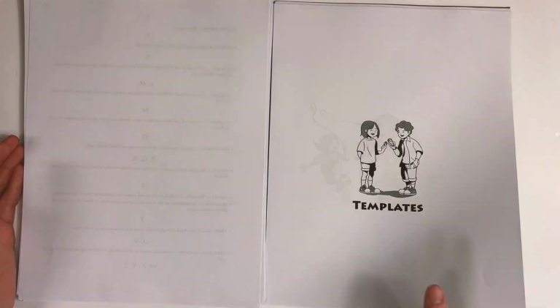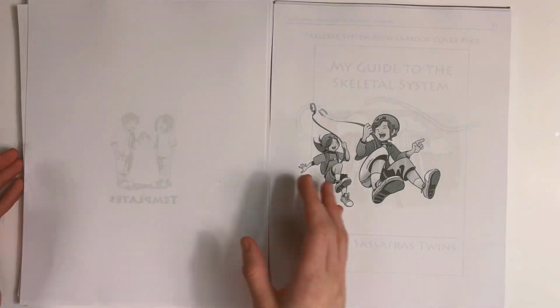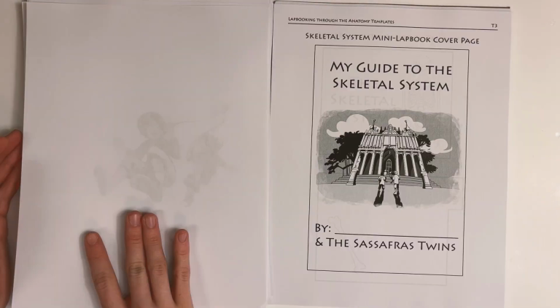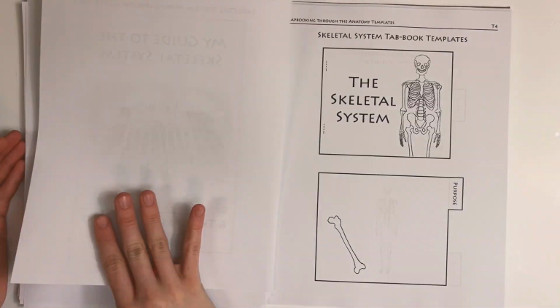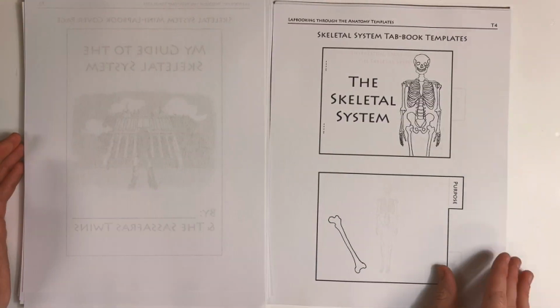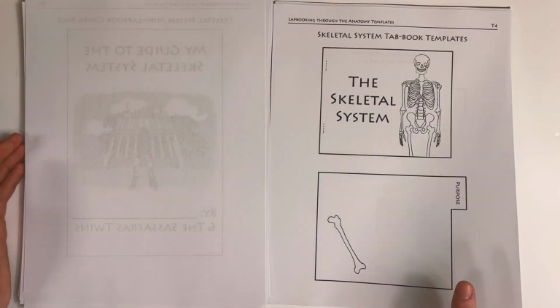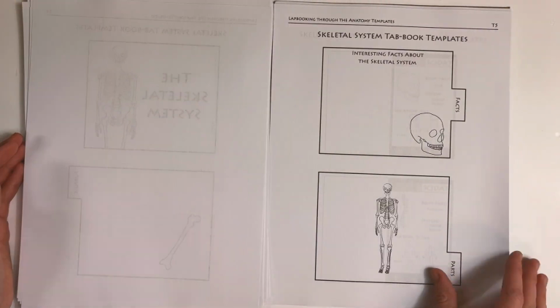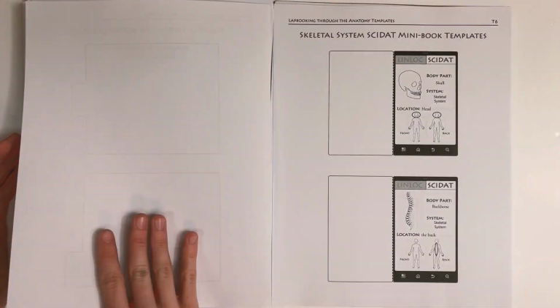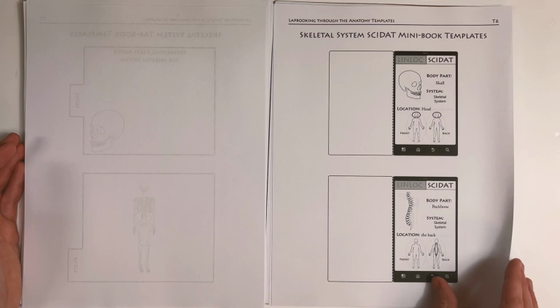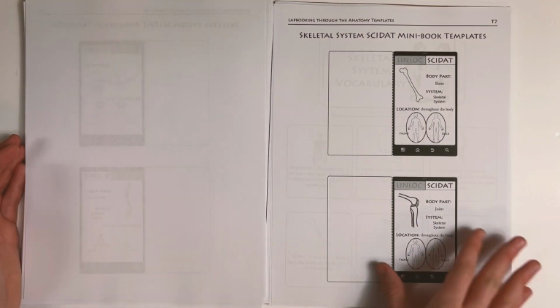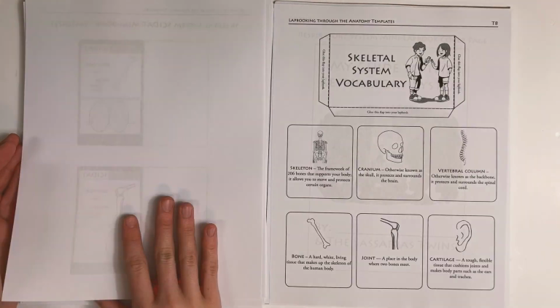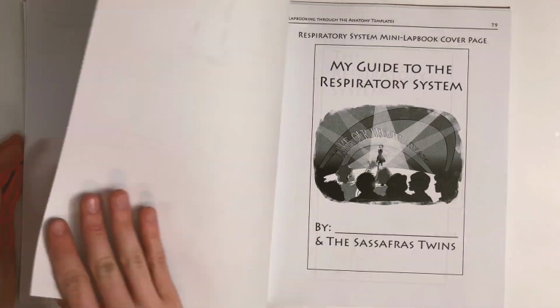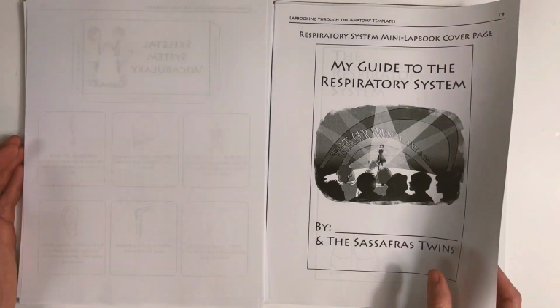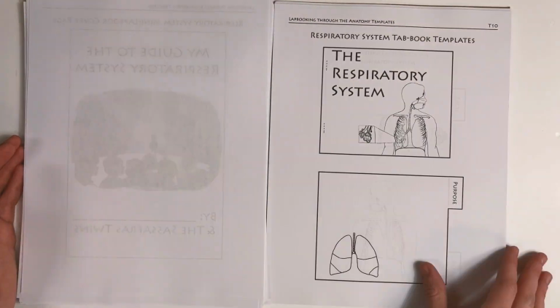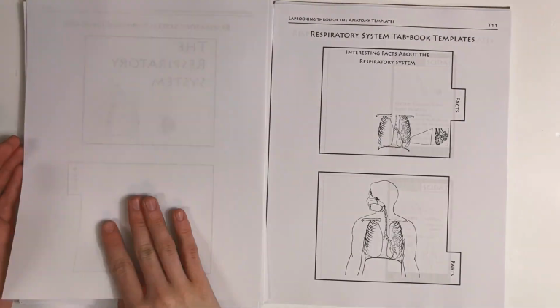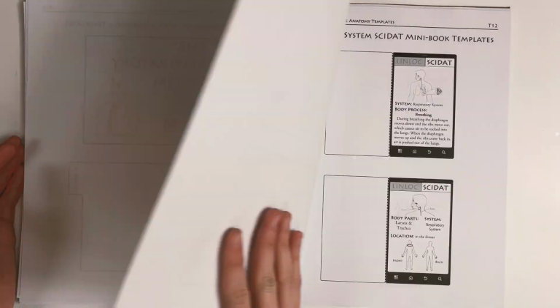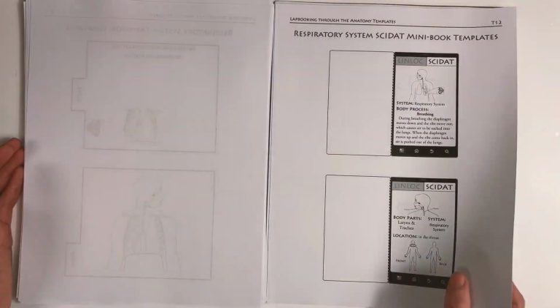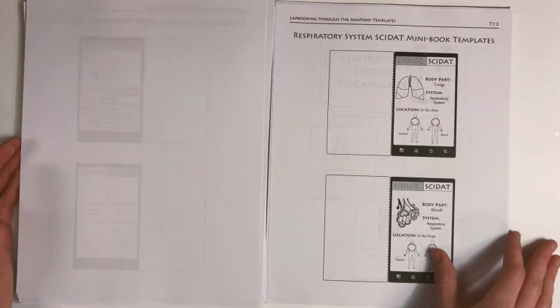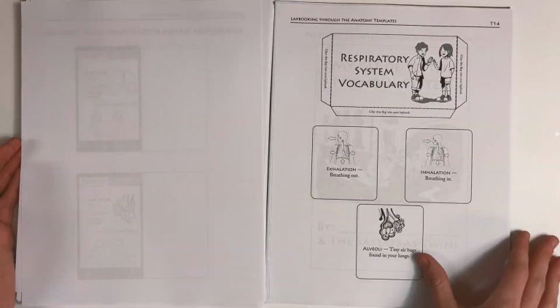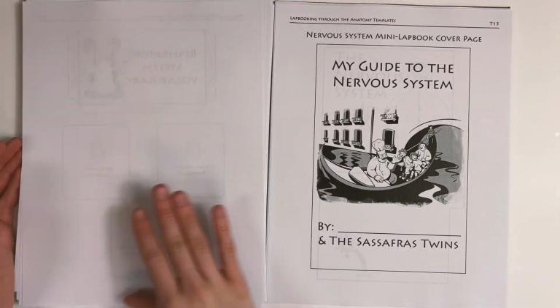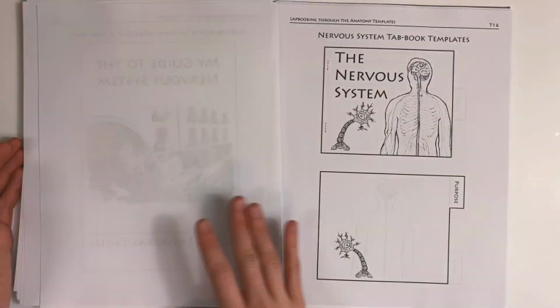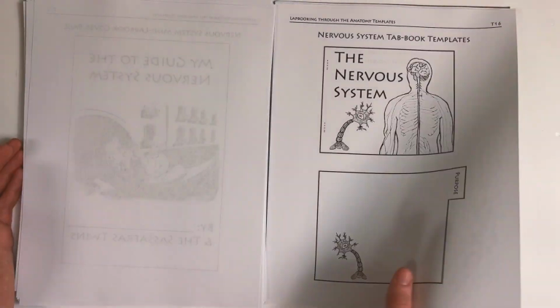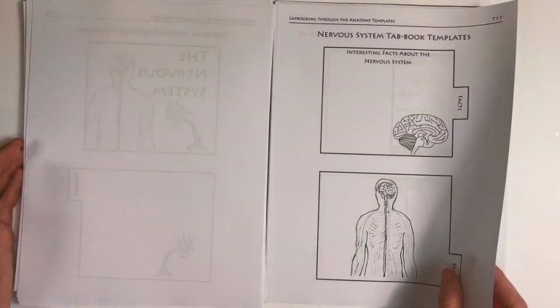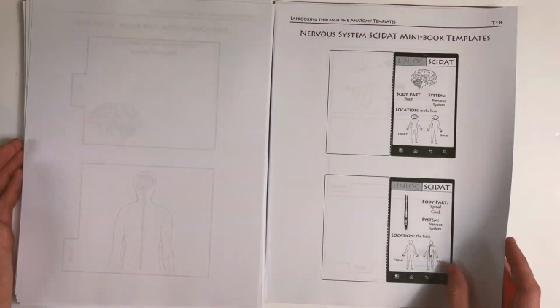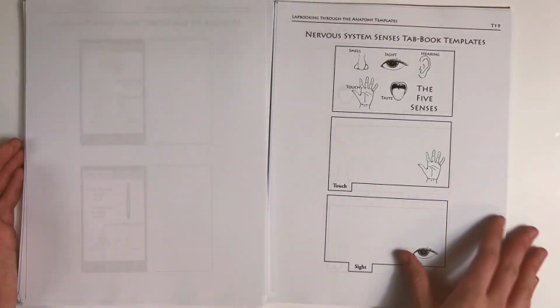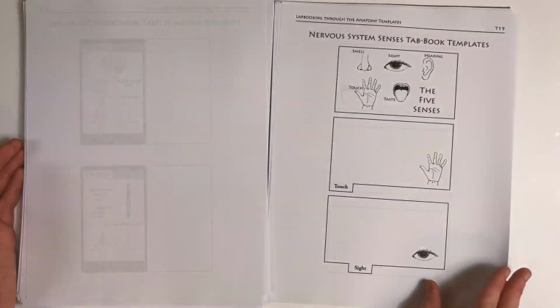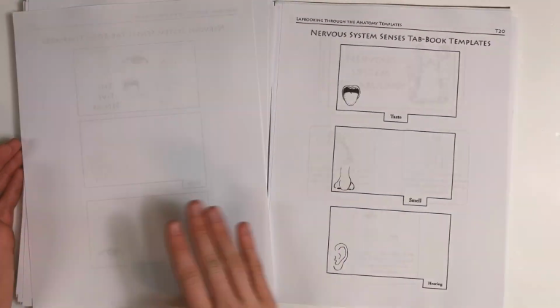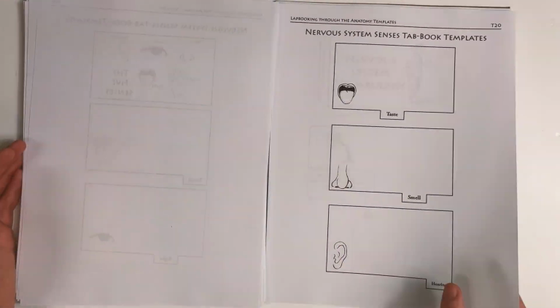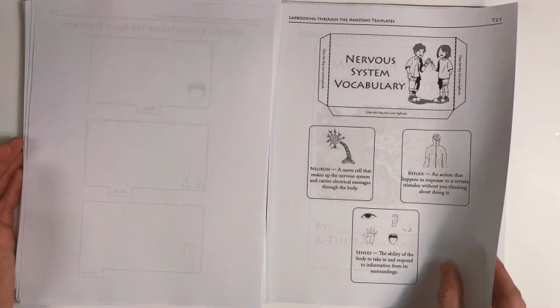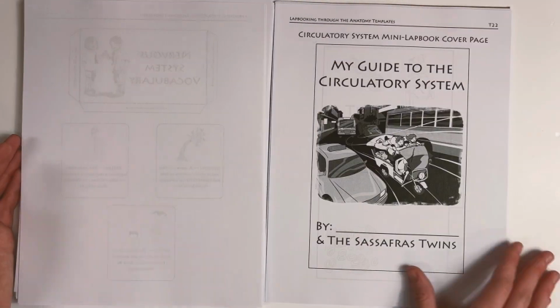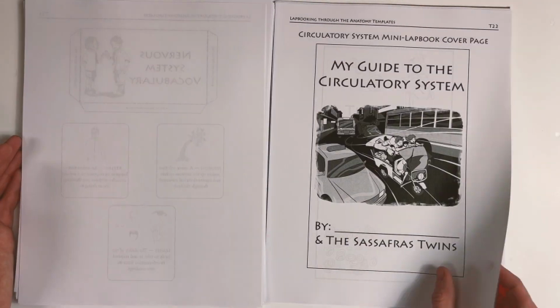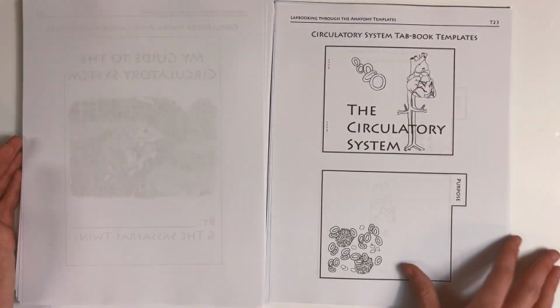At the back of the lap booking guide, you'll find the templates for the student to cut out and use to create their own lap book.